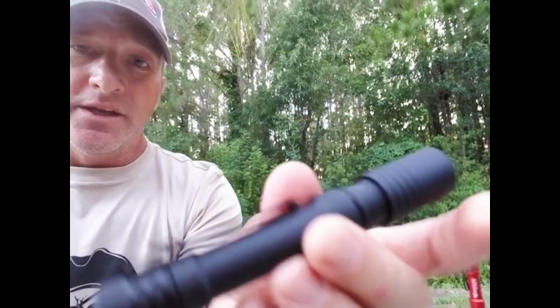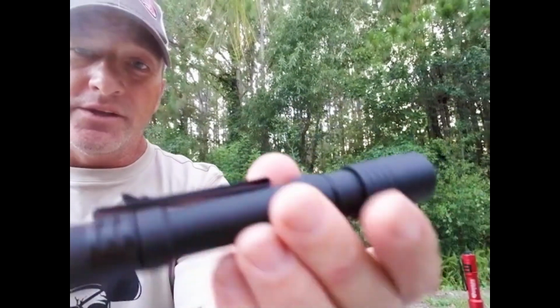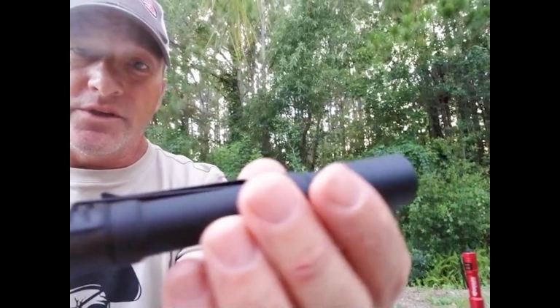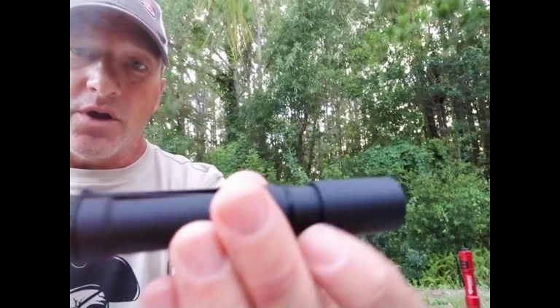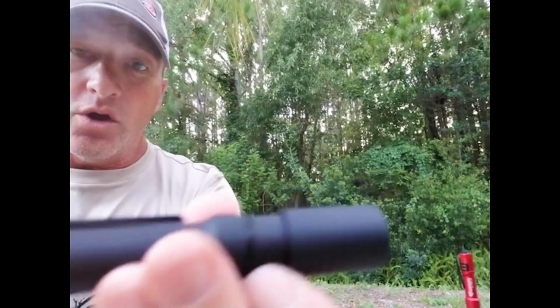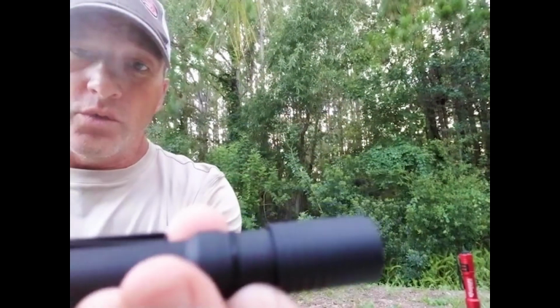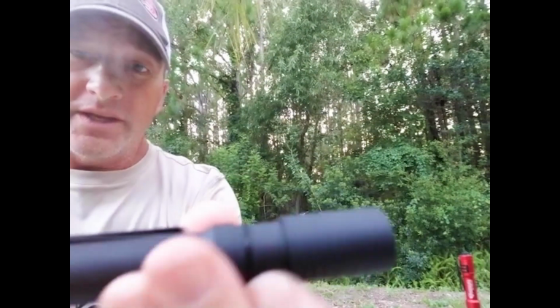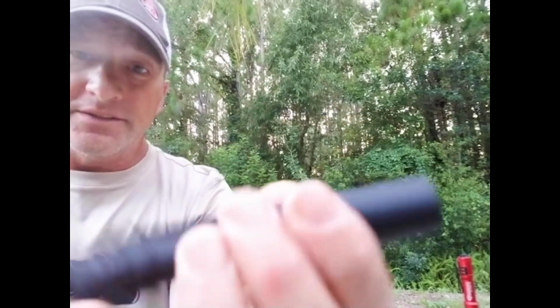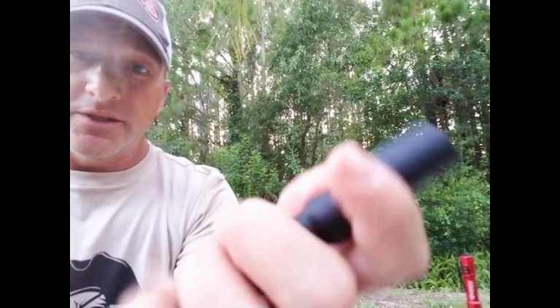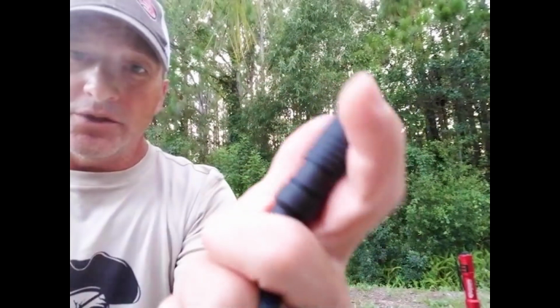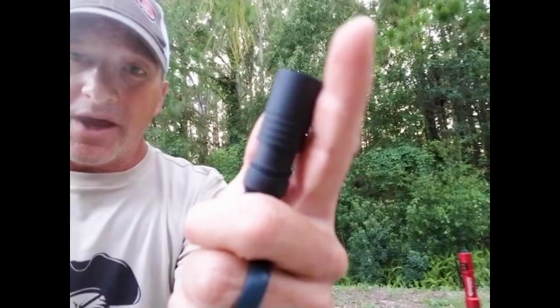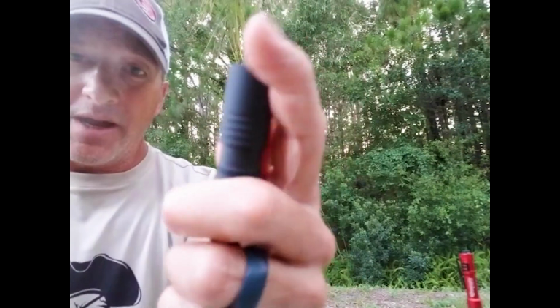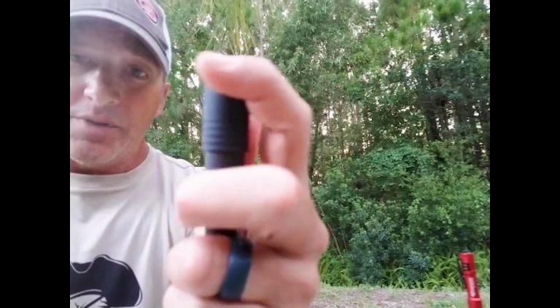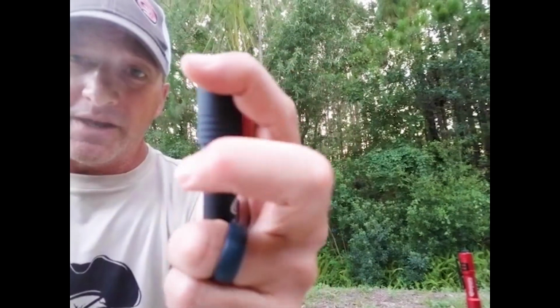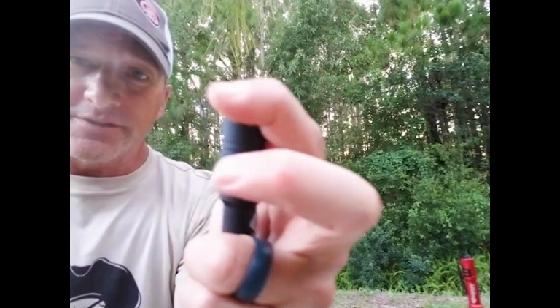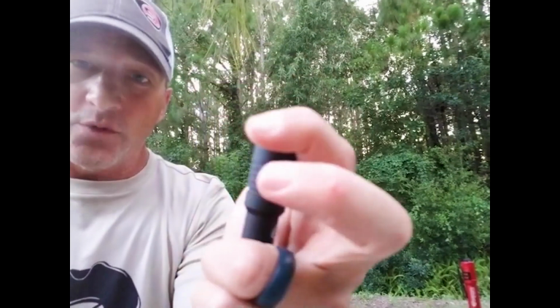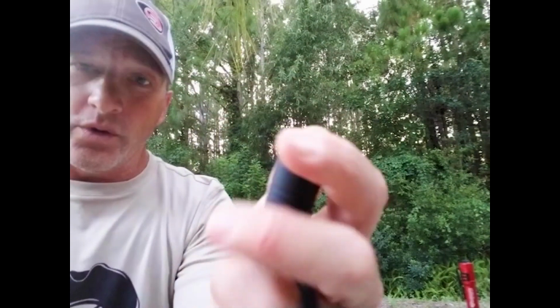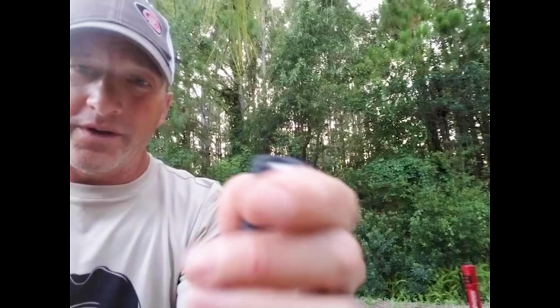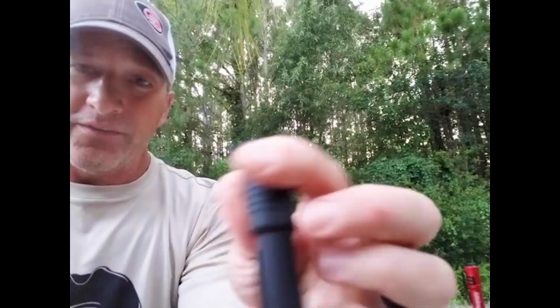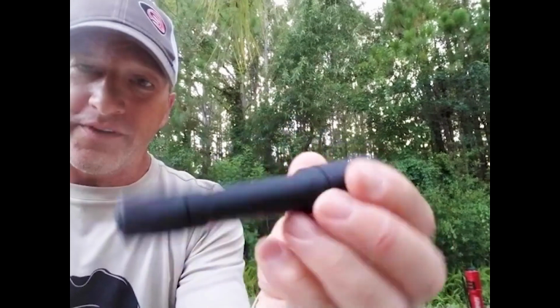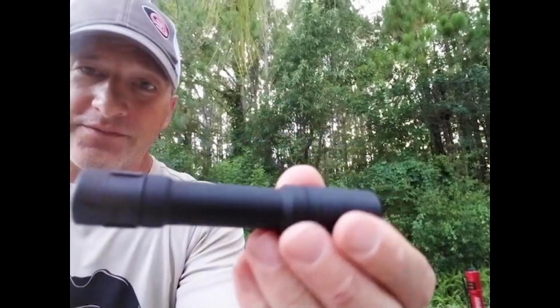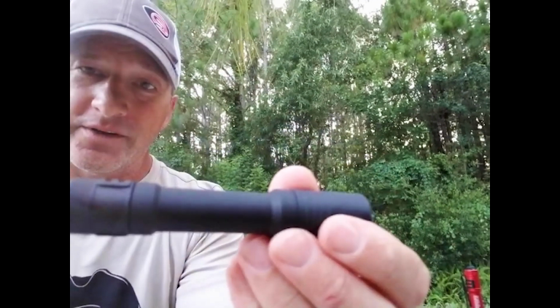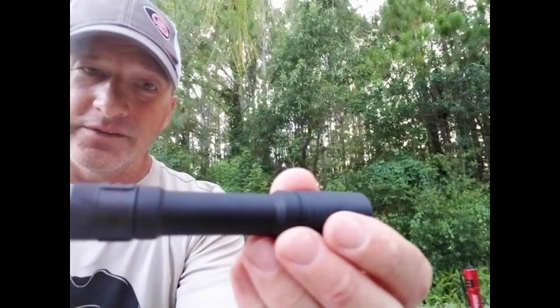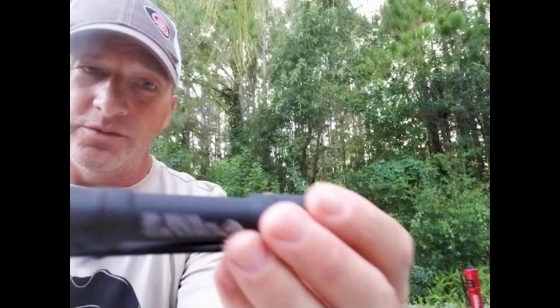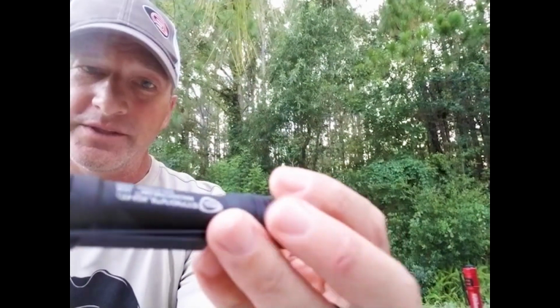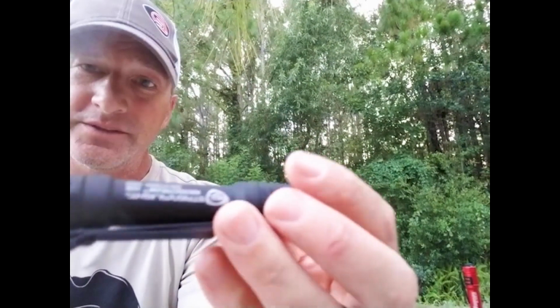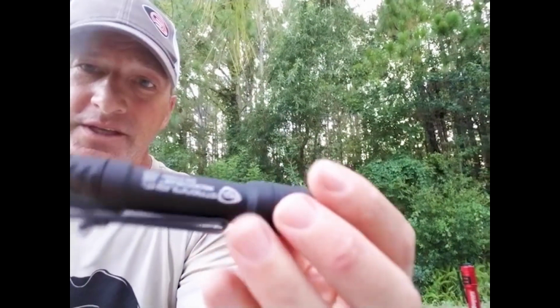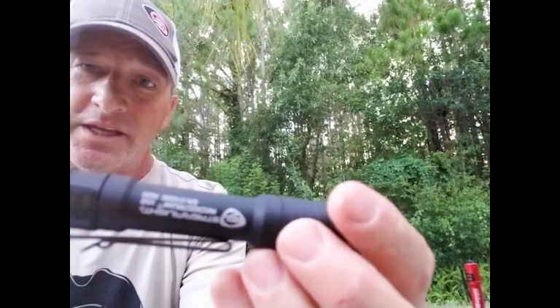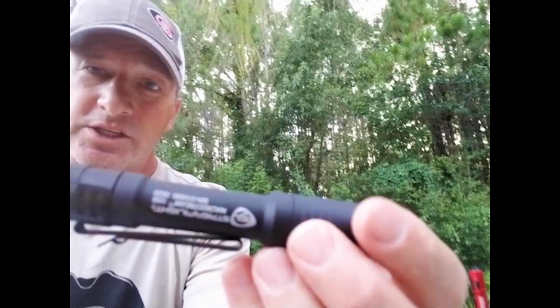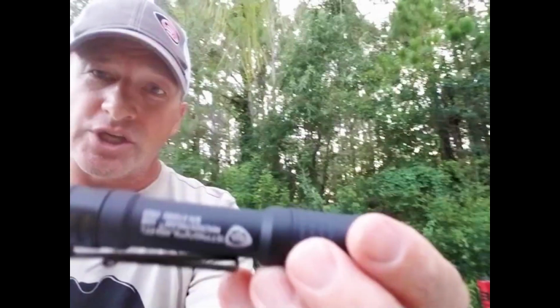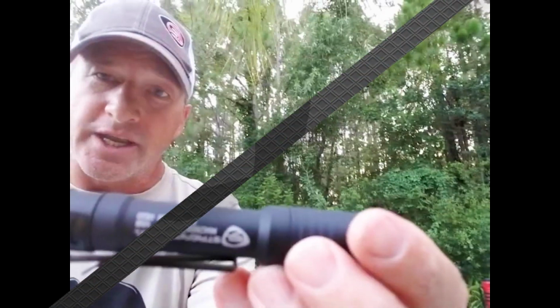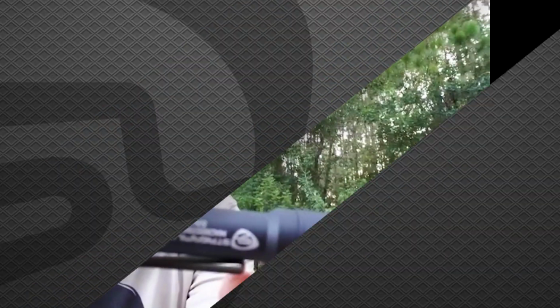O-Ring sealed, IPX4, 500 lumens. Check it out.